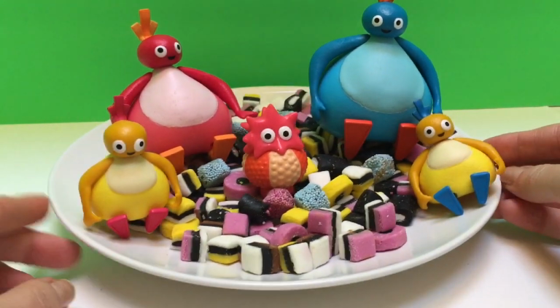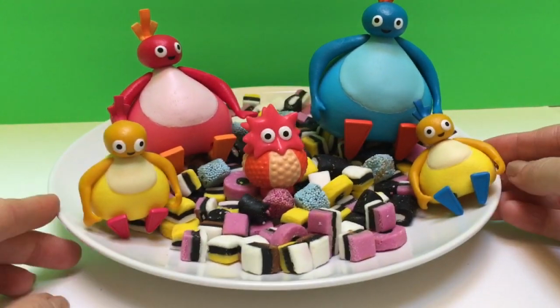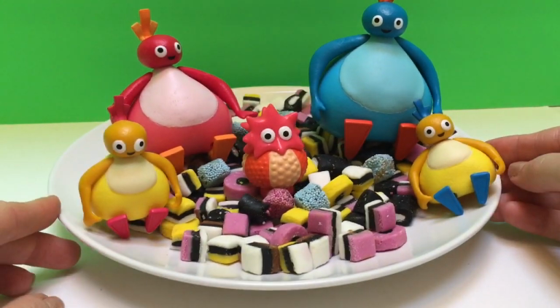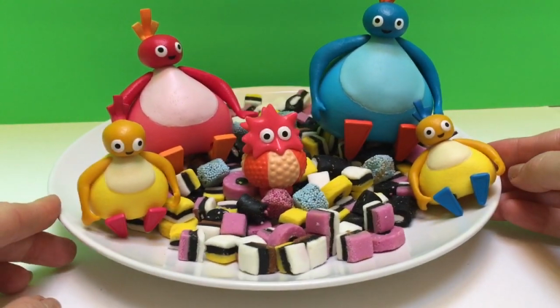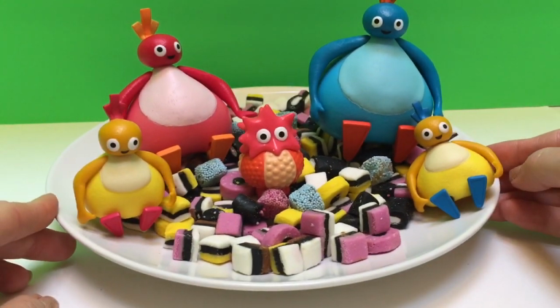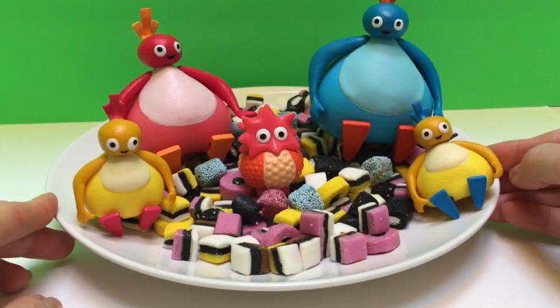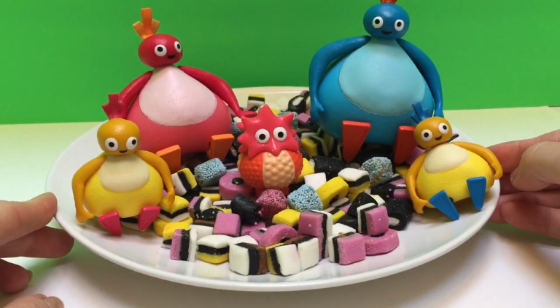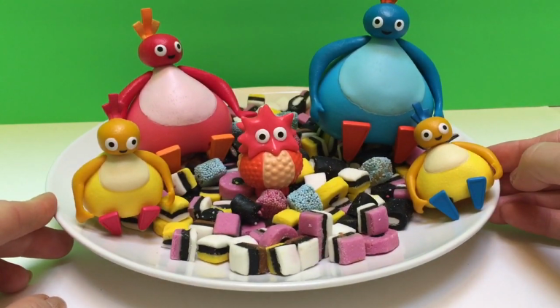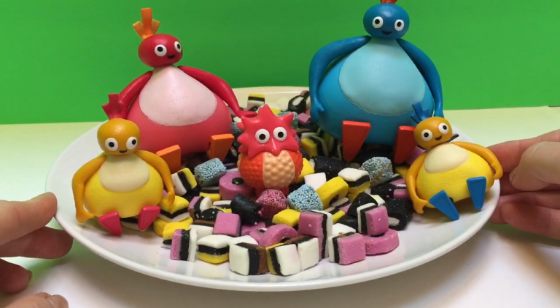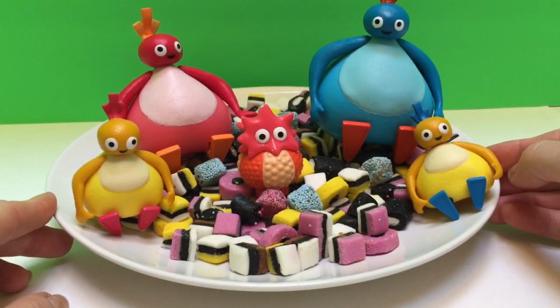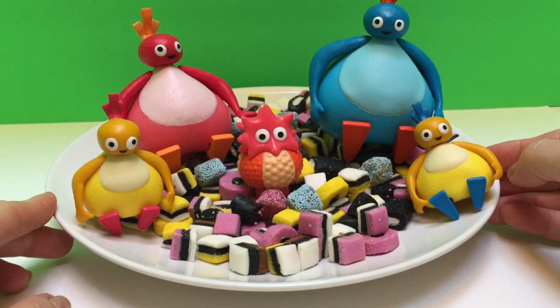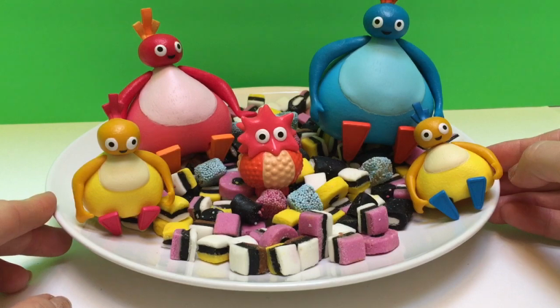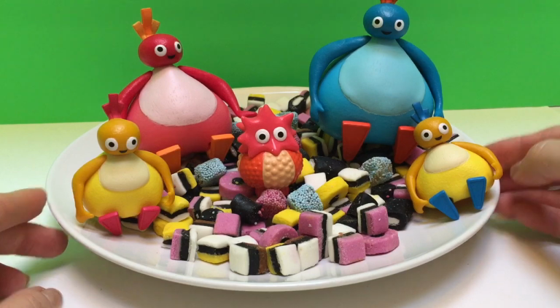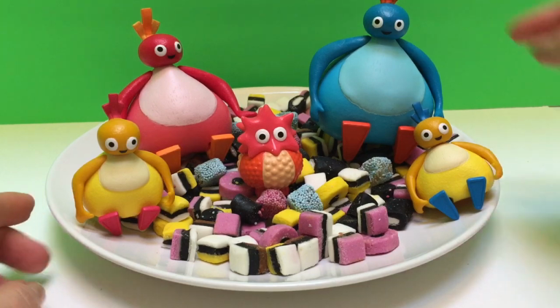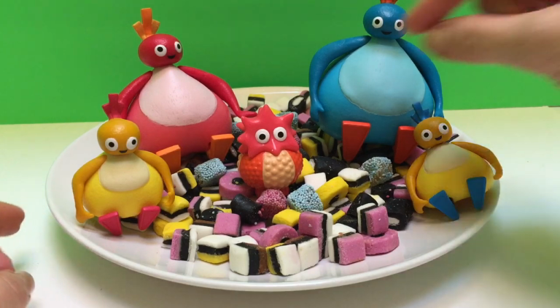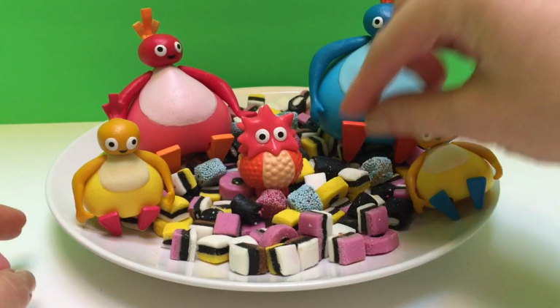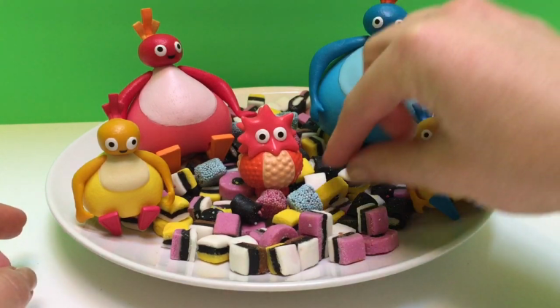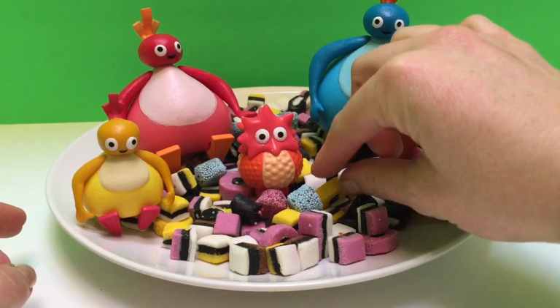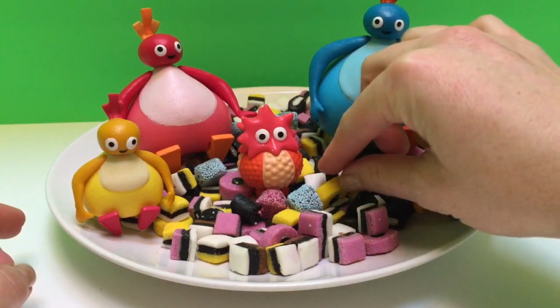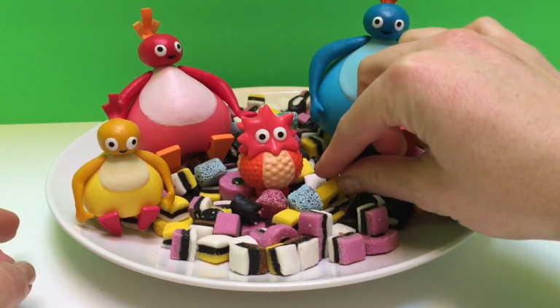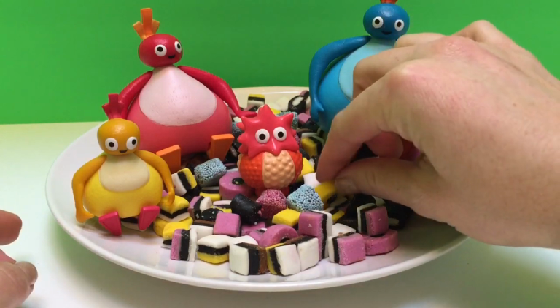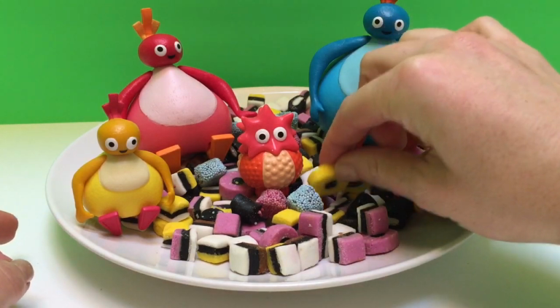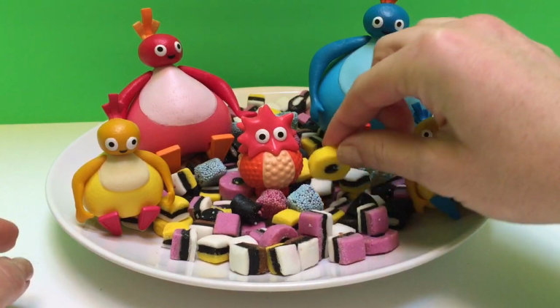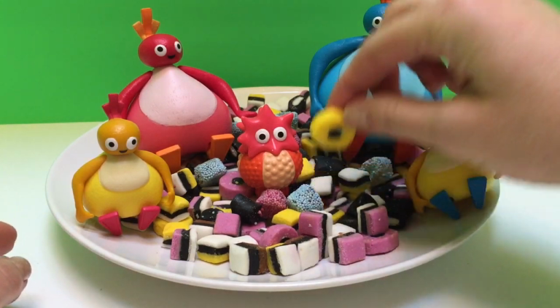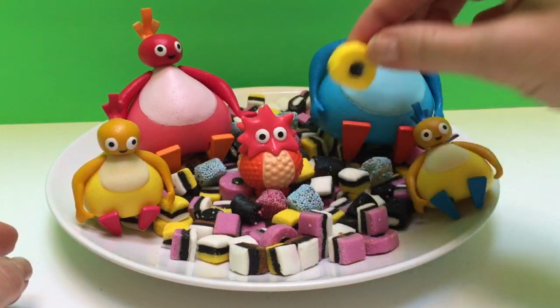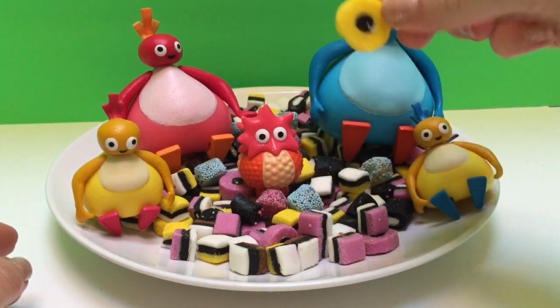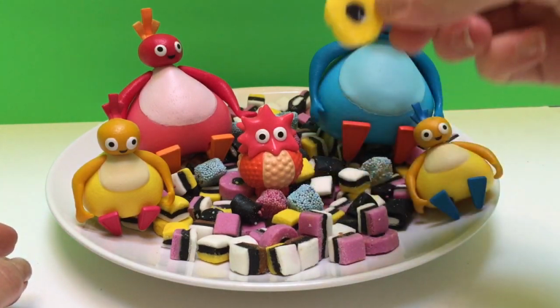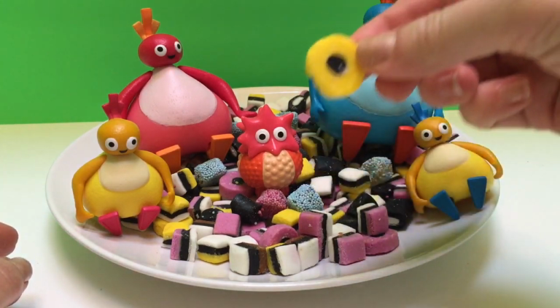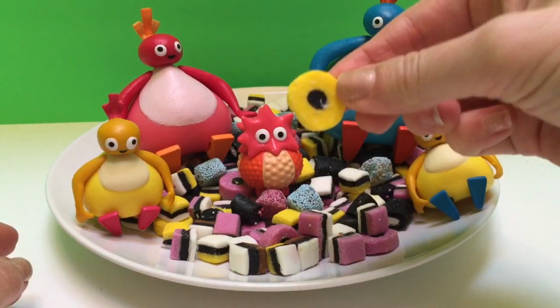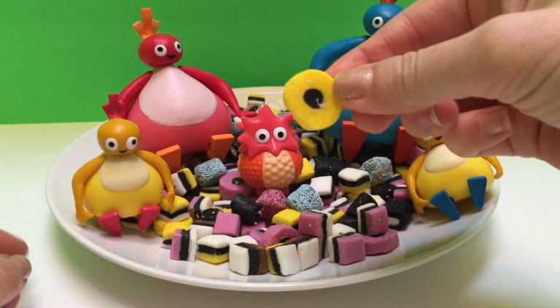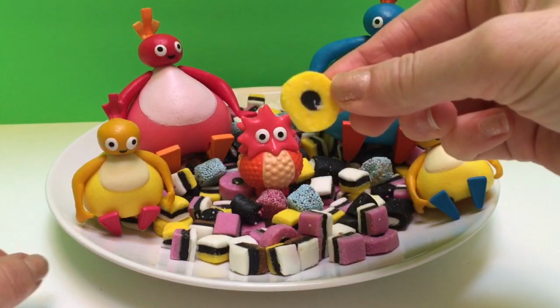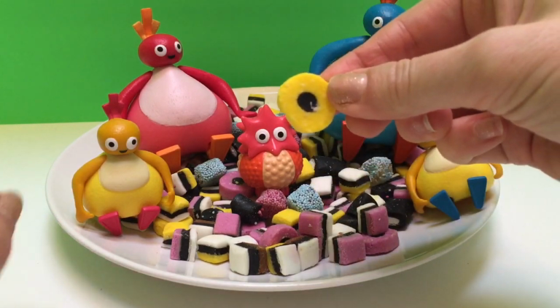Let's count out our licorice wheels, and the licorice wheels look like this.